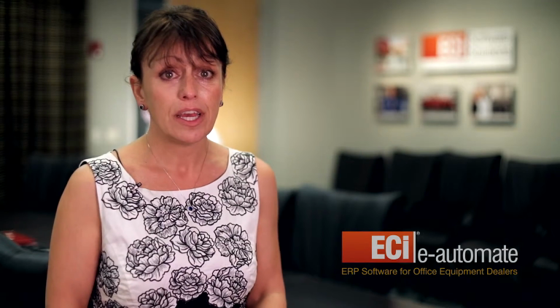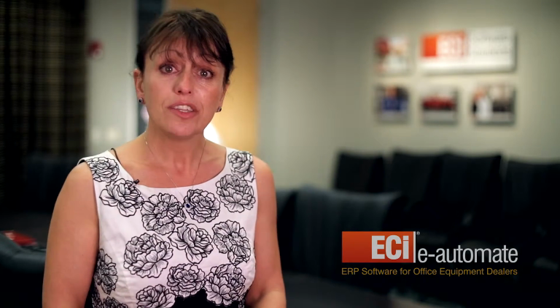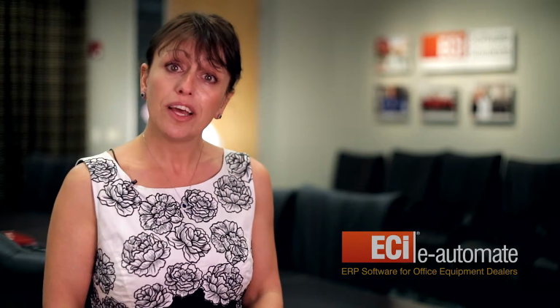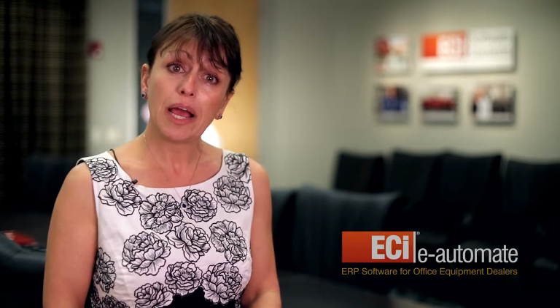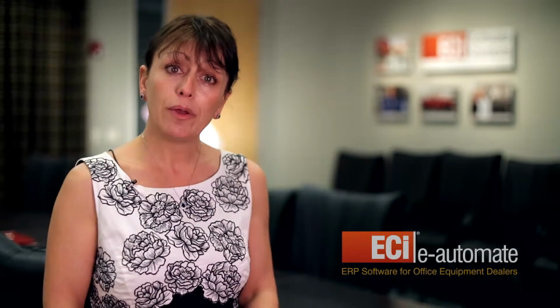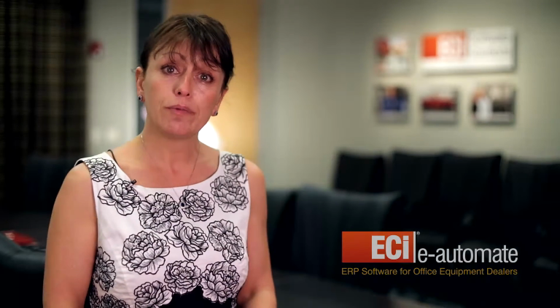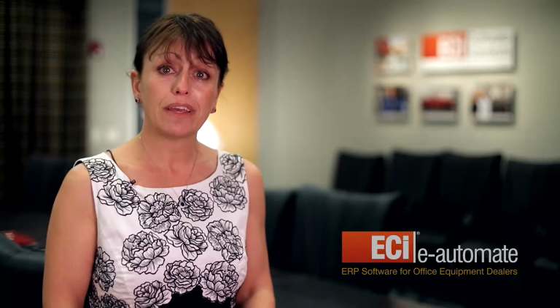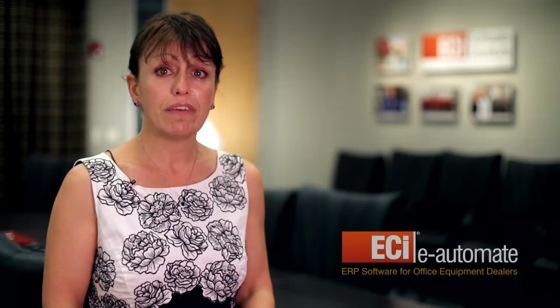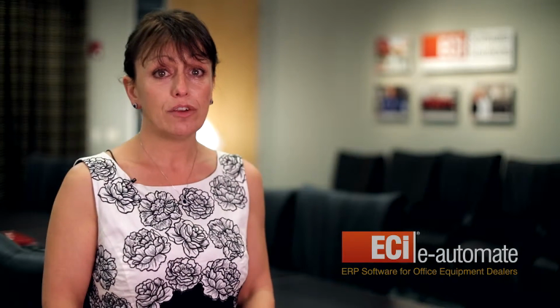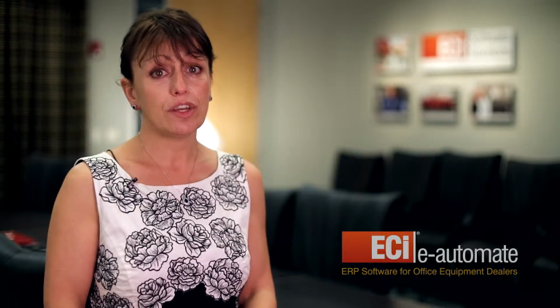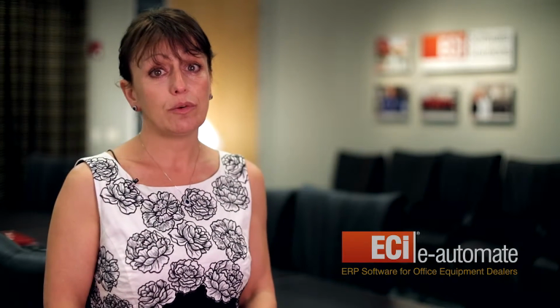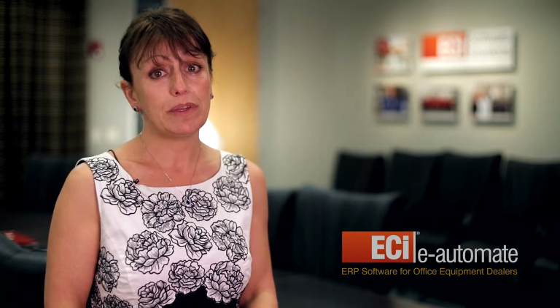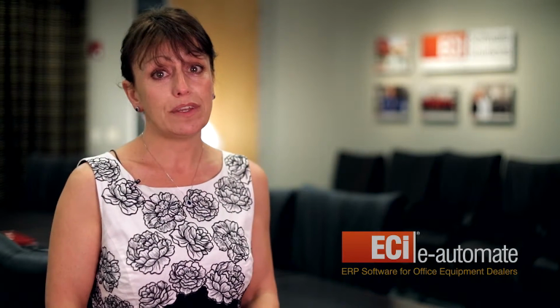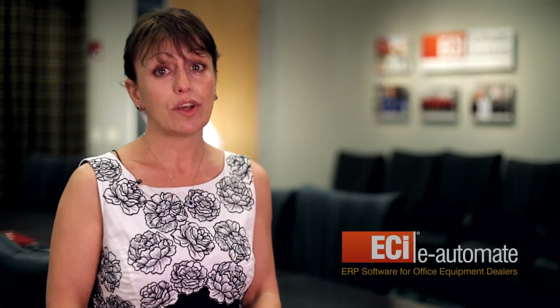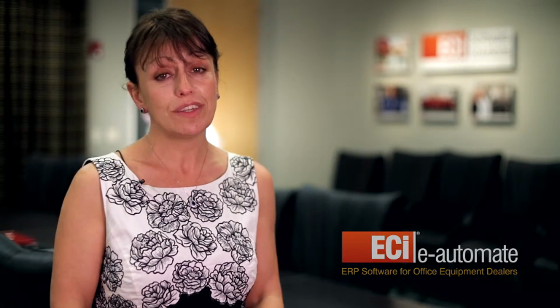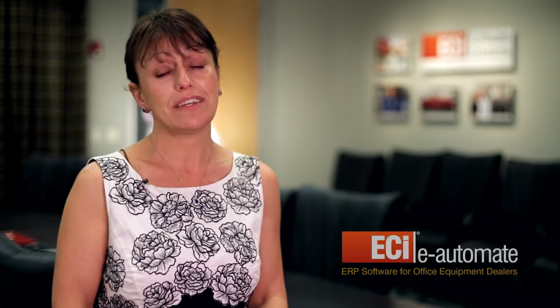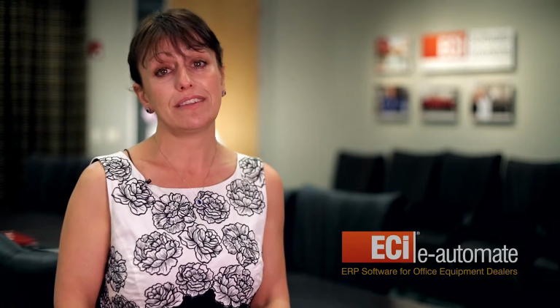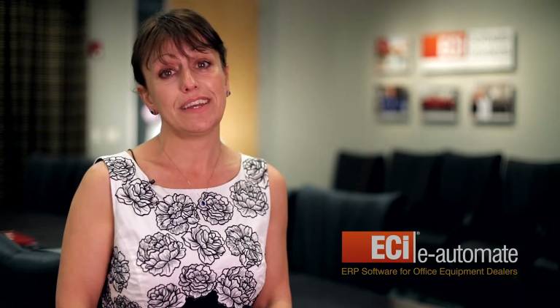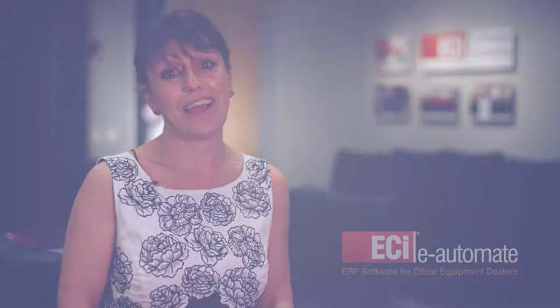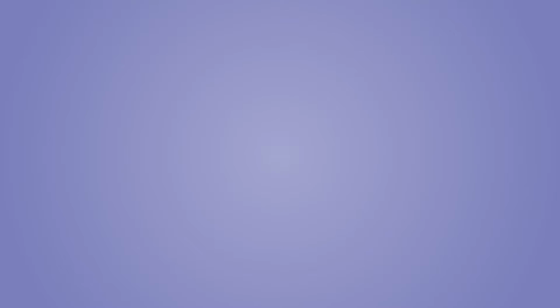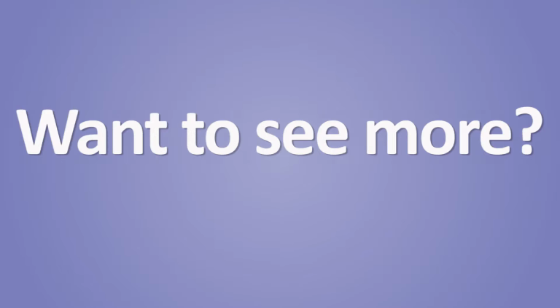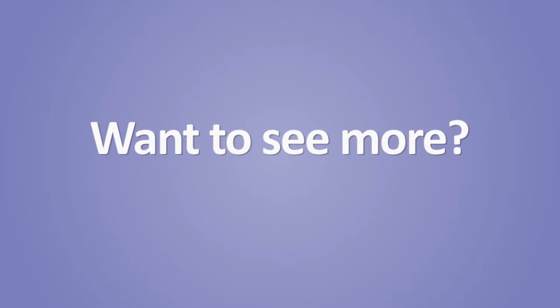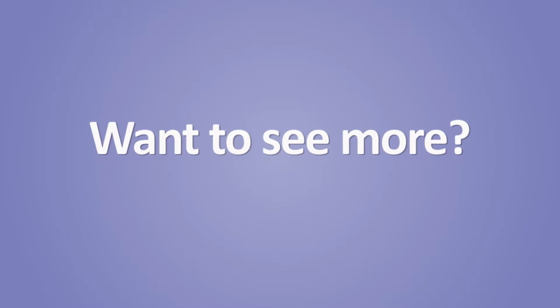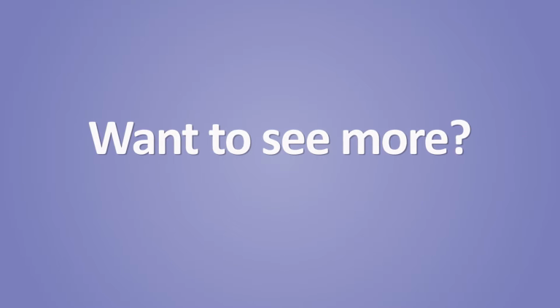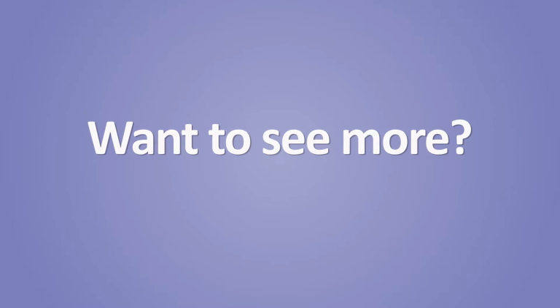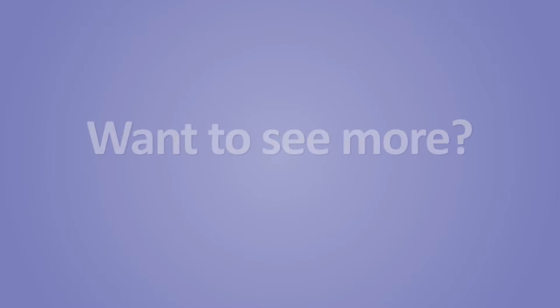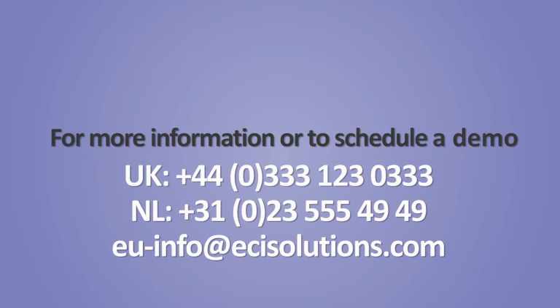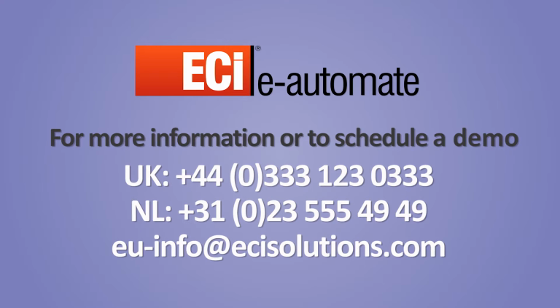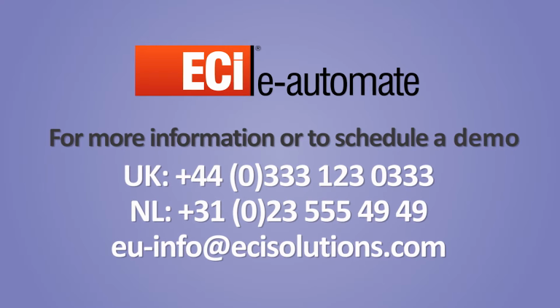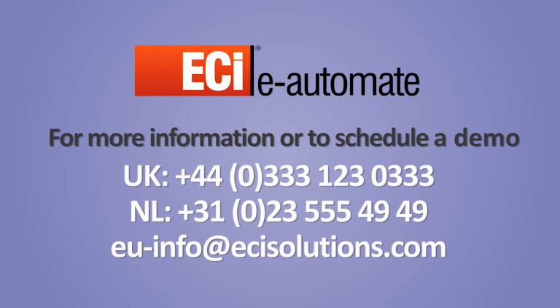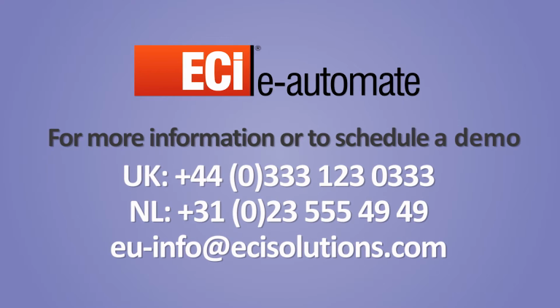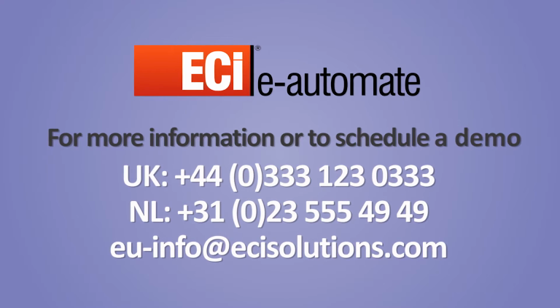To learn how eAutomate can revolutionize your business, contact us today. eAutomate.